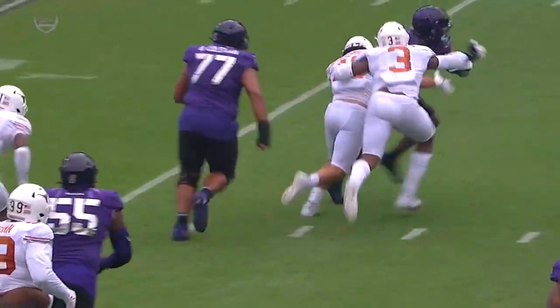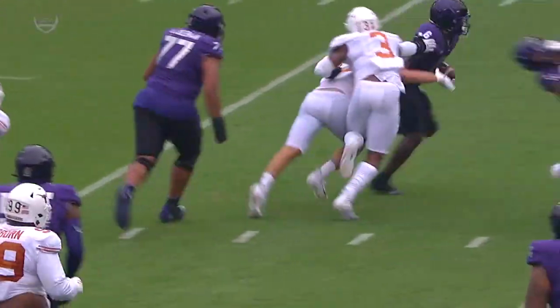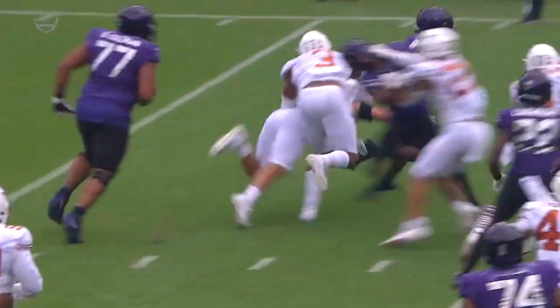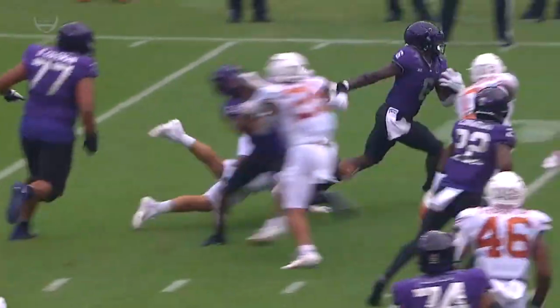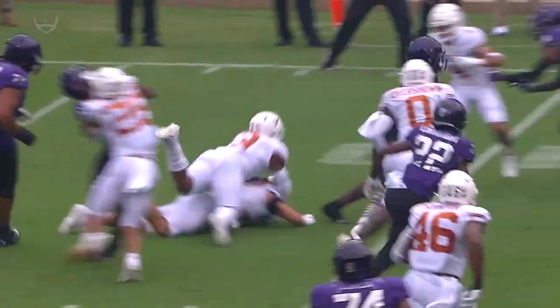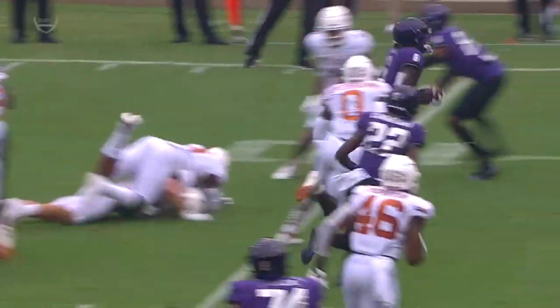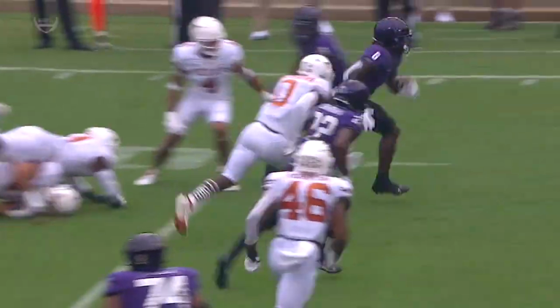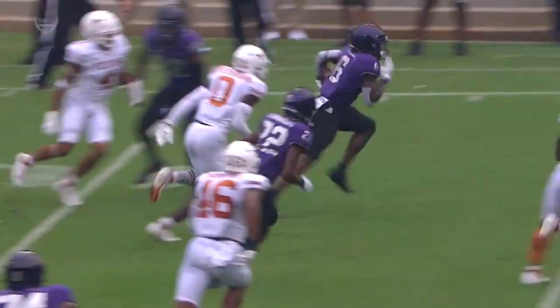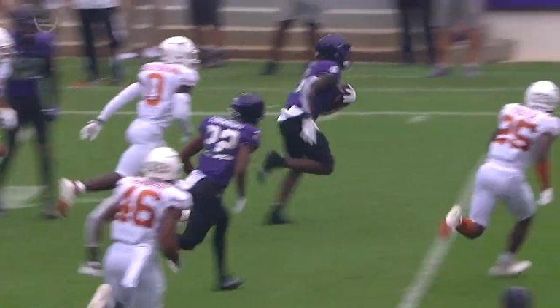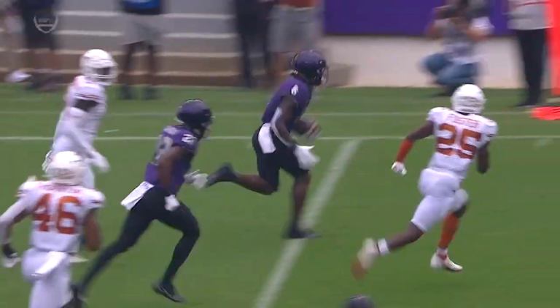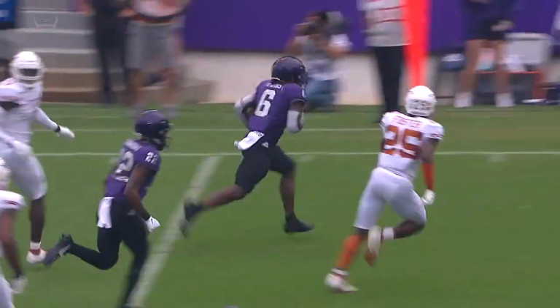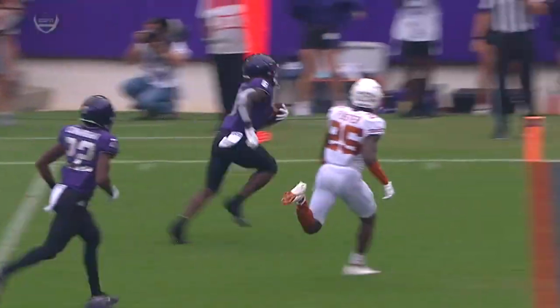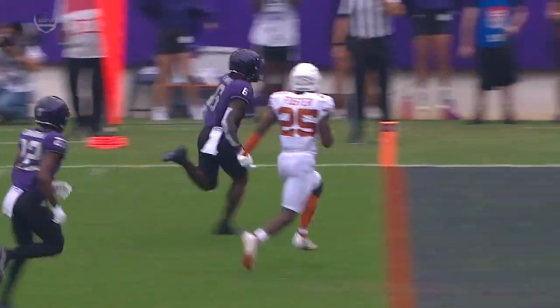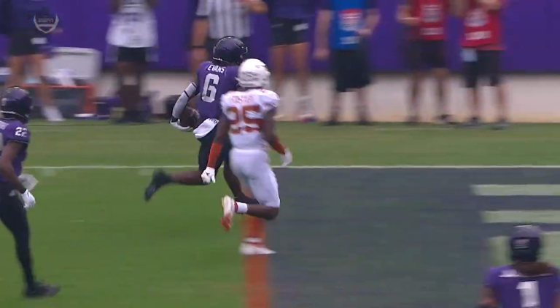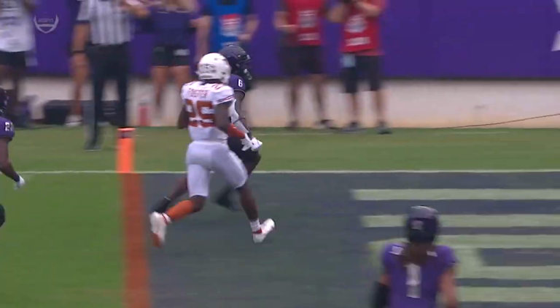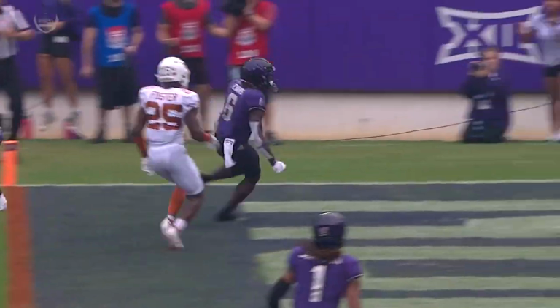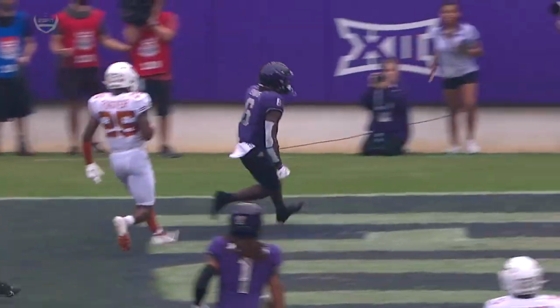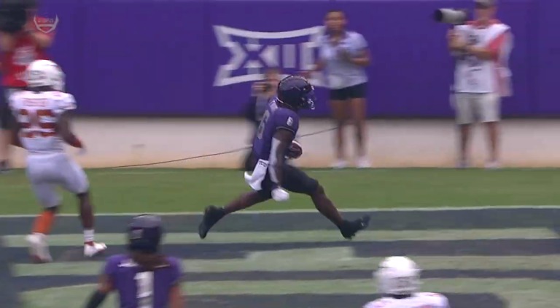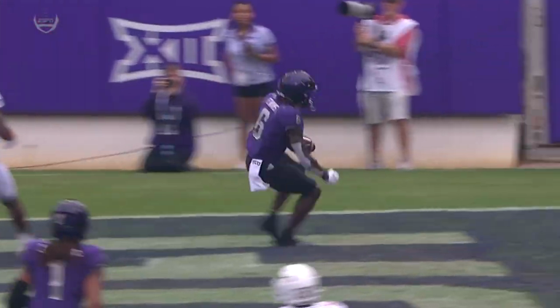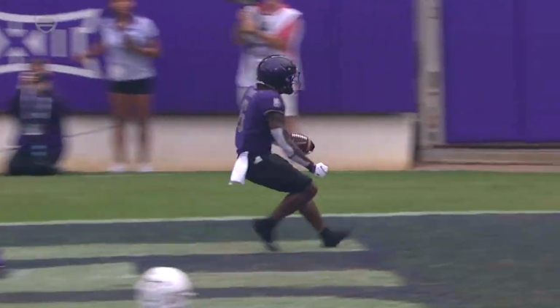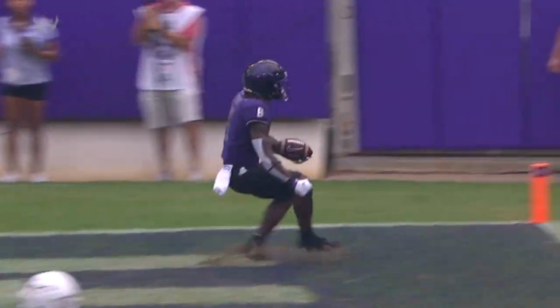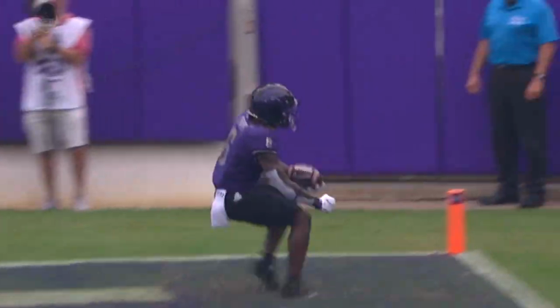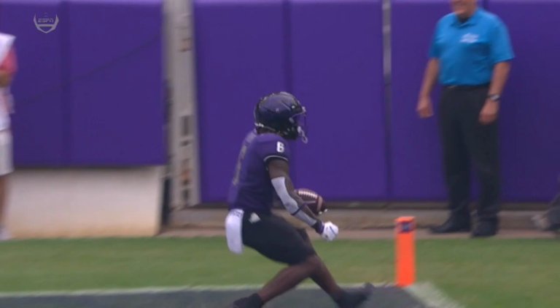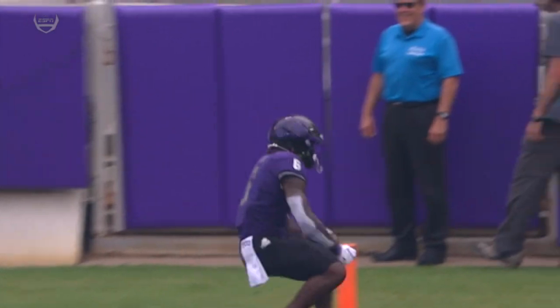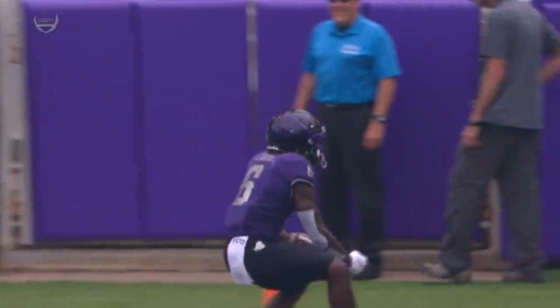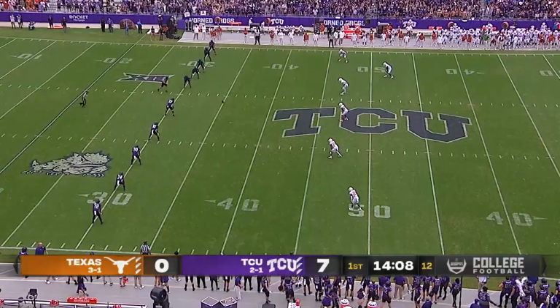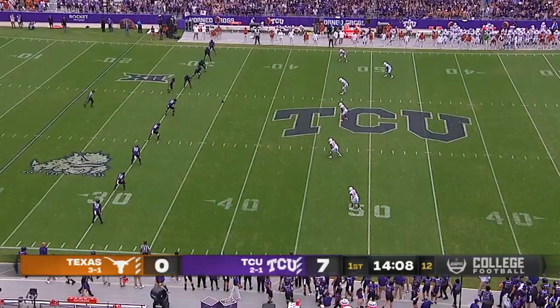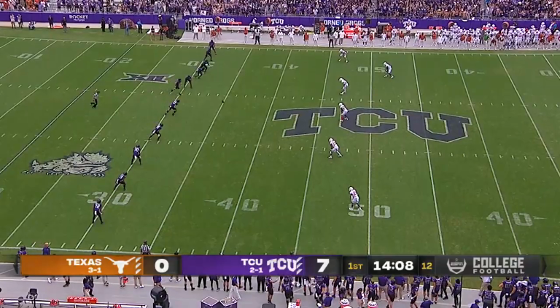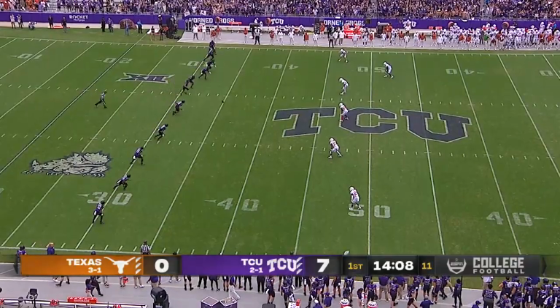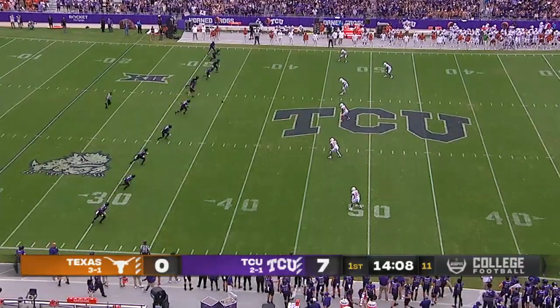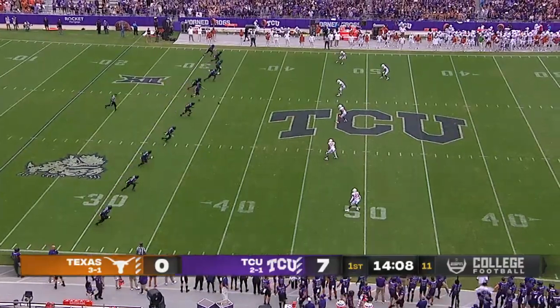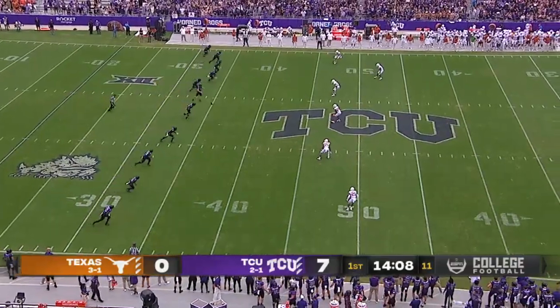Brockemeier's got him wrapped up, but Zach Evans refuses to go down. That young man, he can flow.